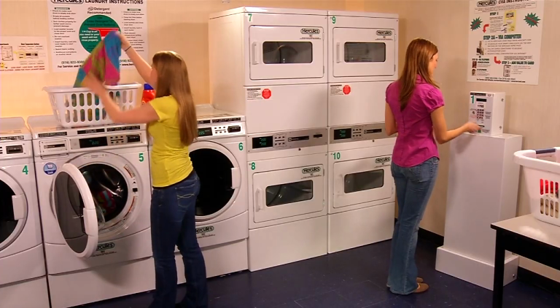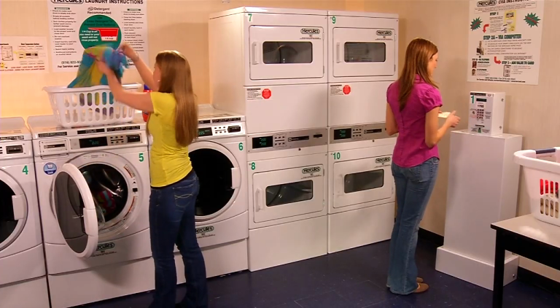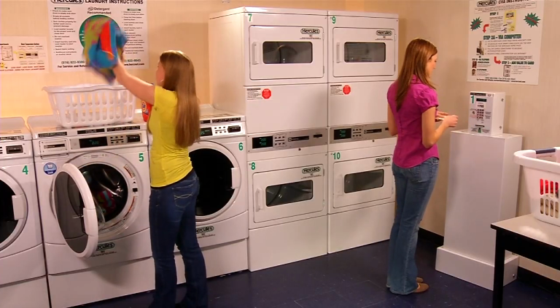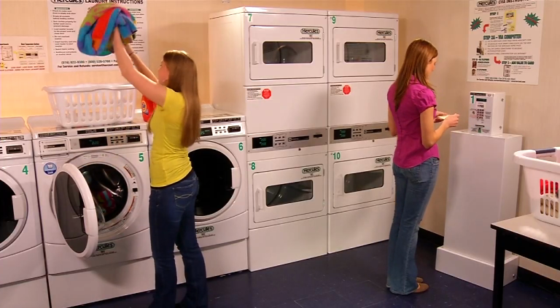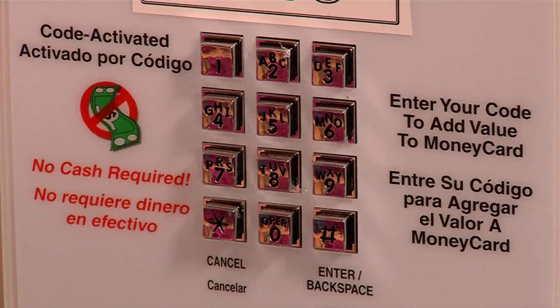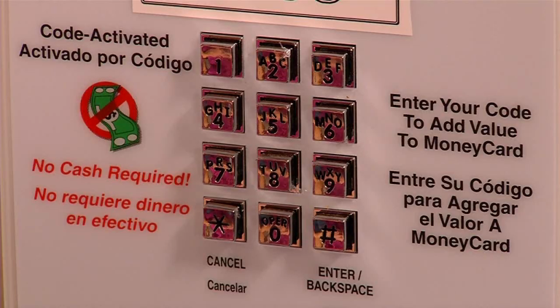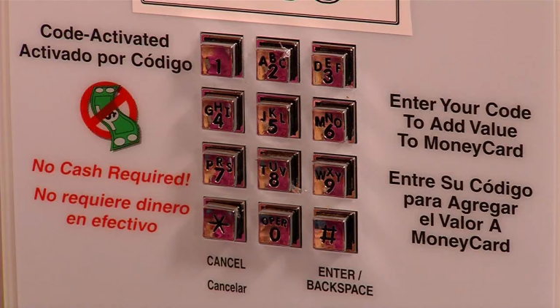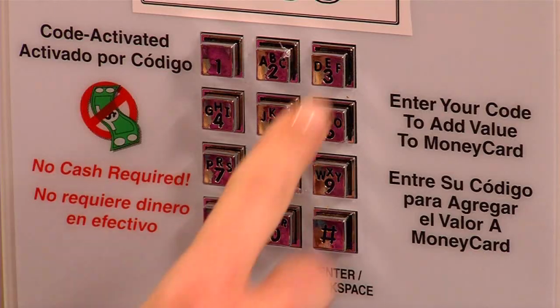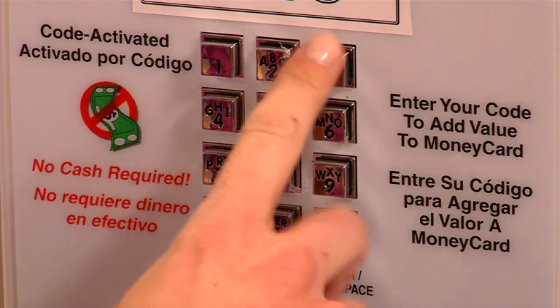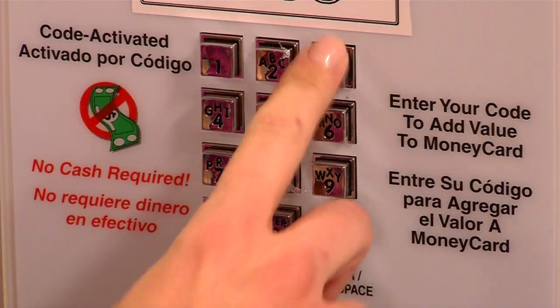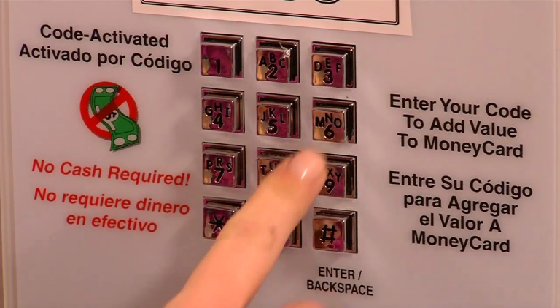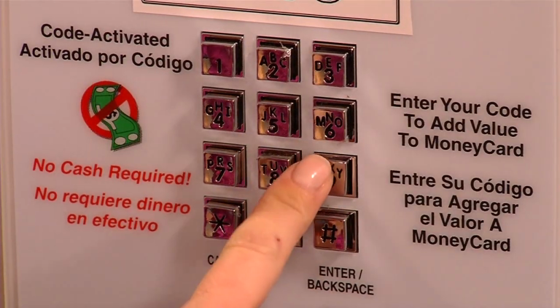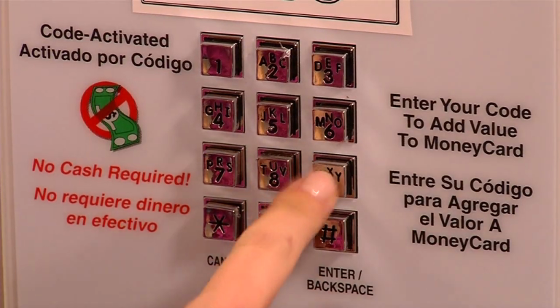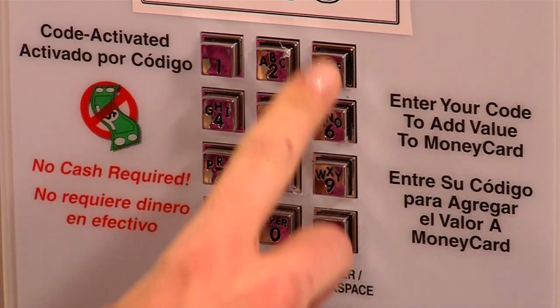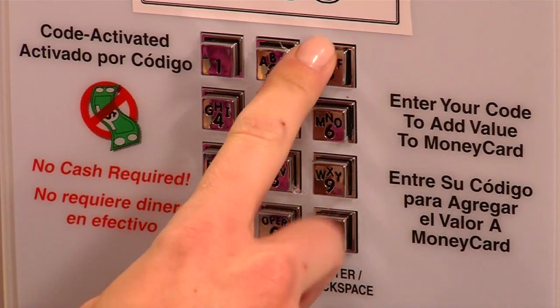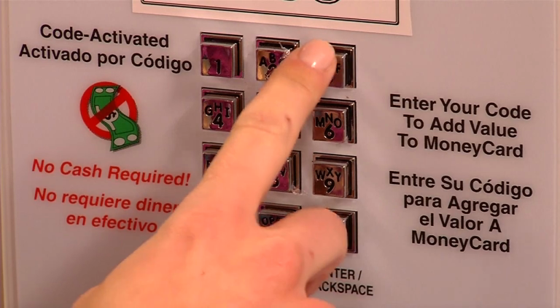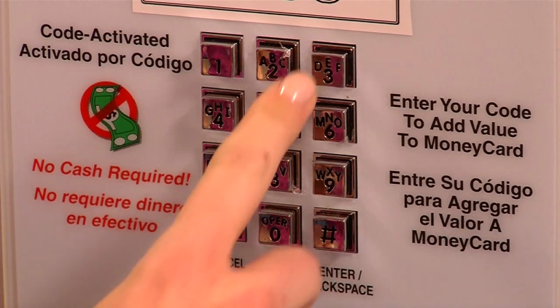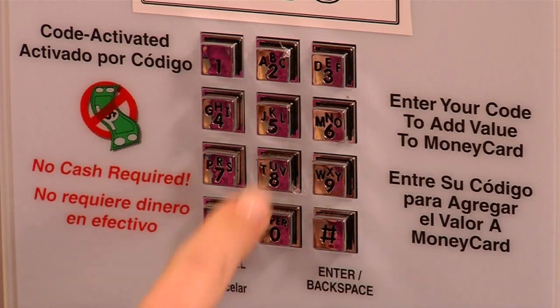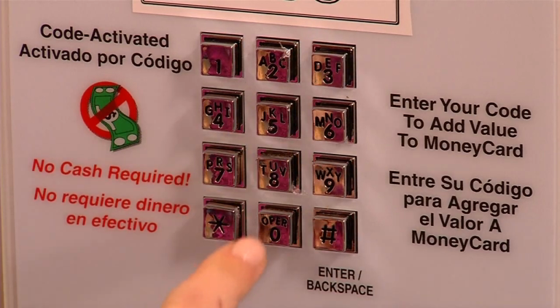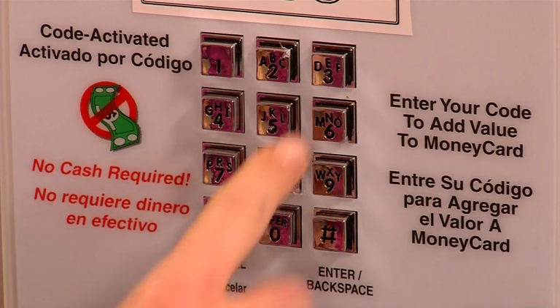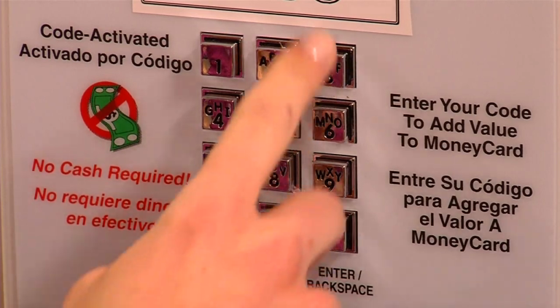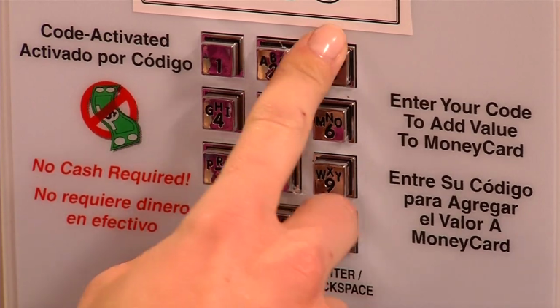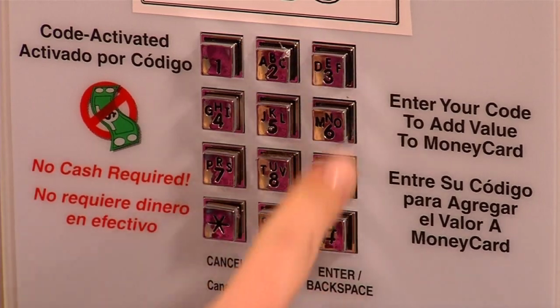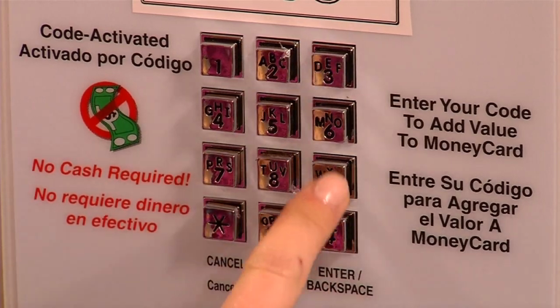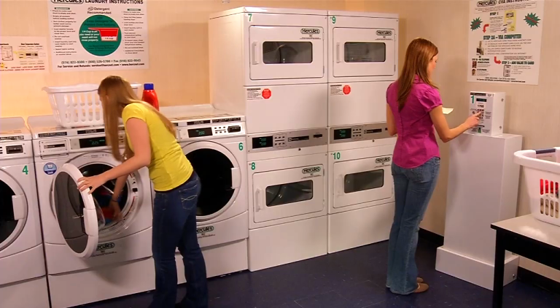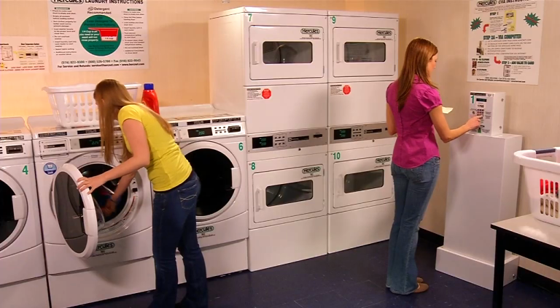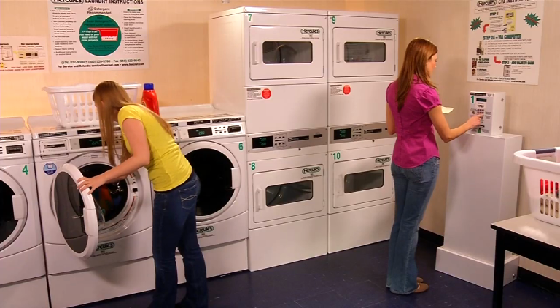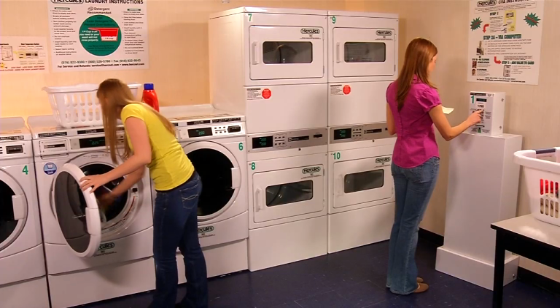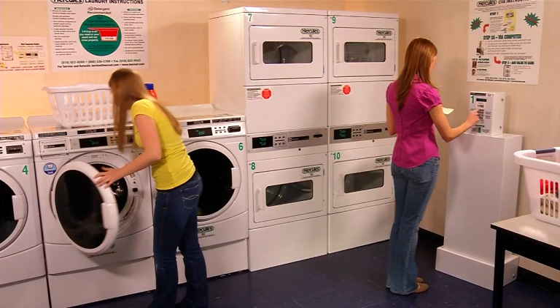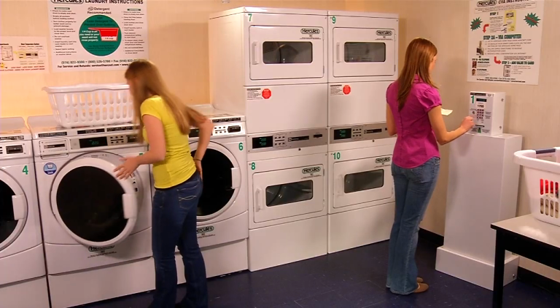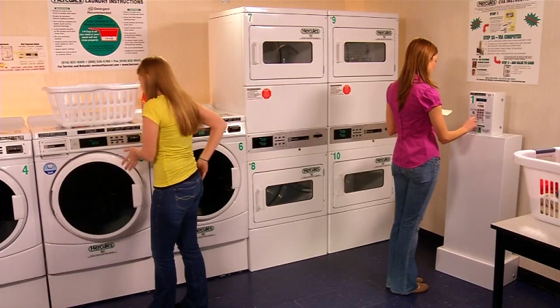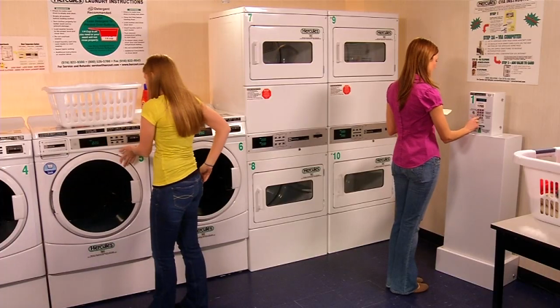Insert your card into the CVA and enter the 10-digit code. The funds you purchase online are now added to your smart card.